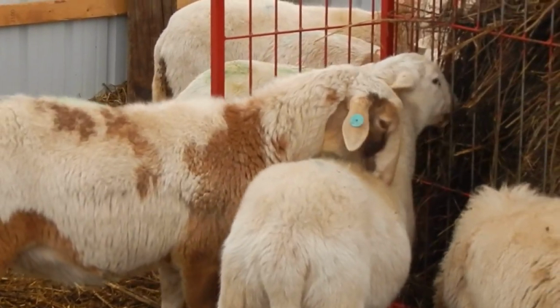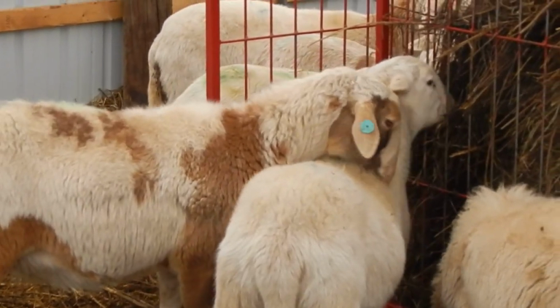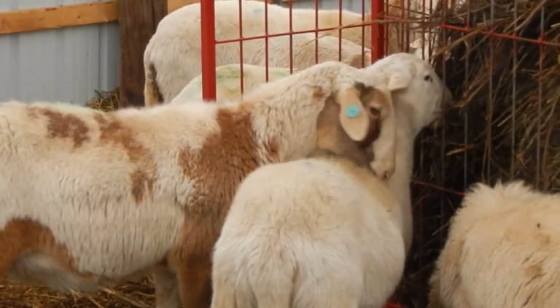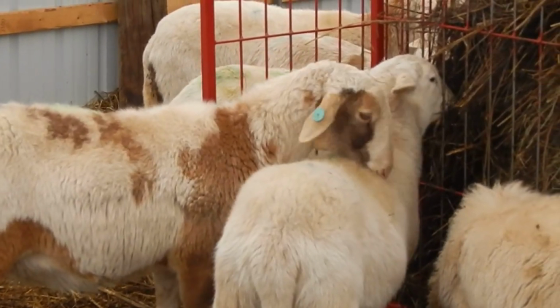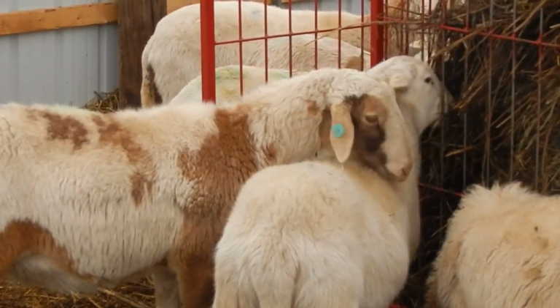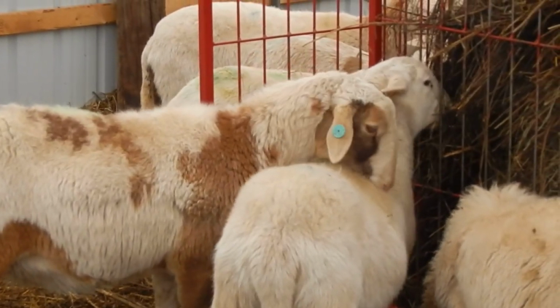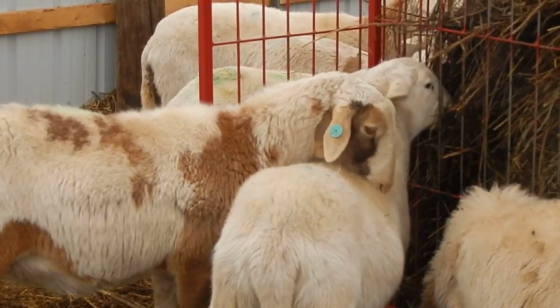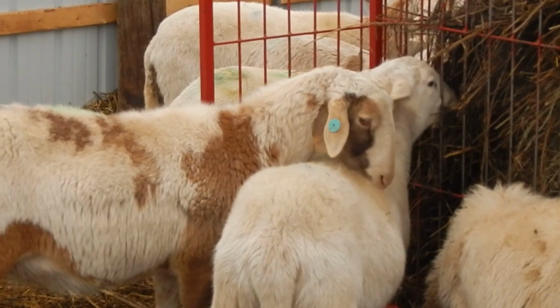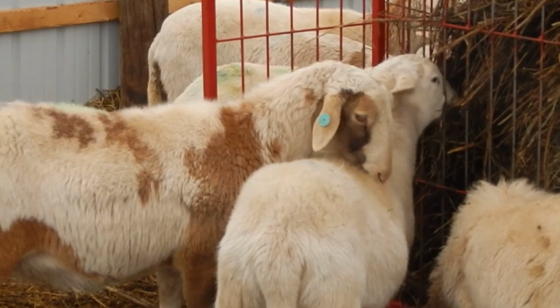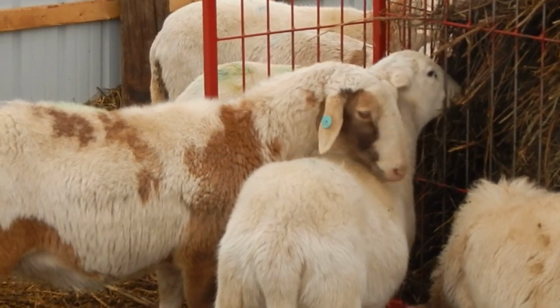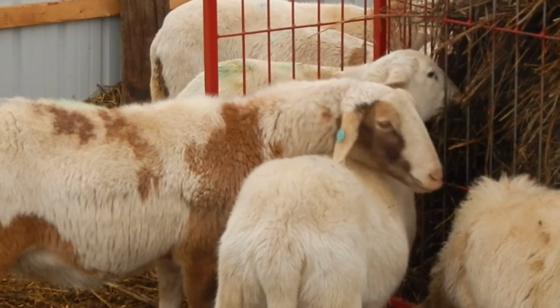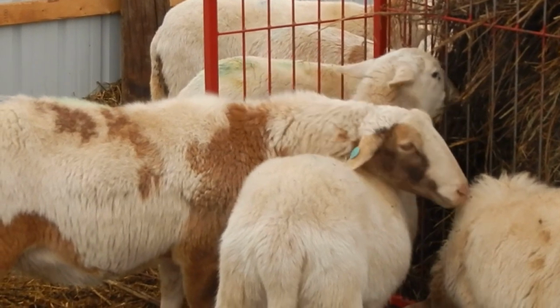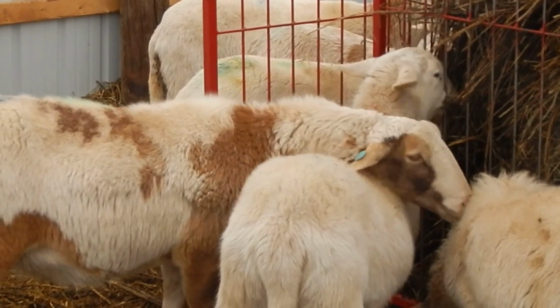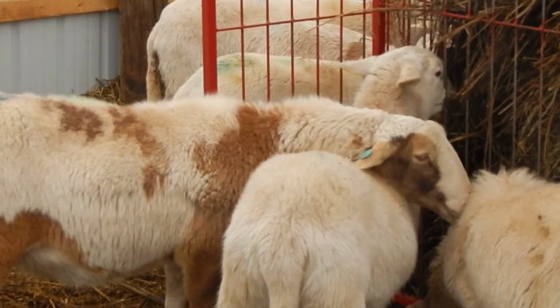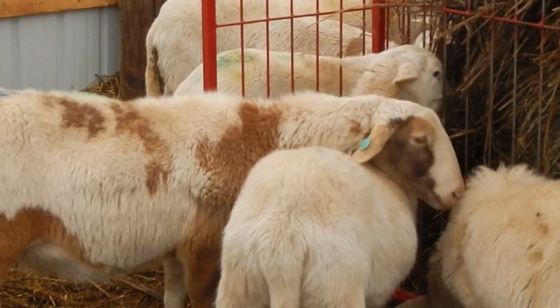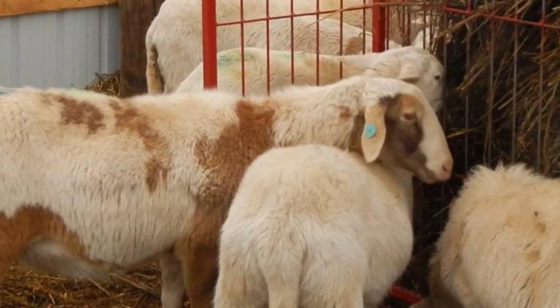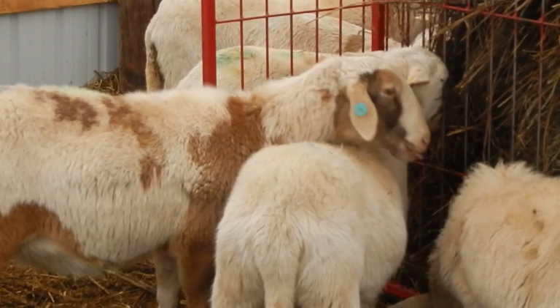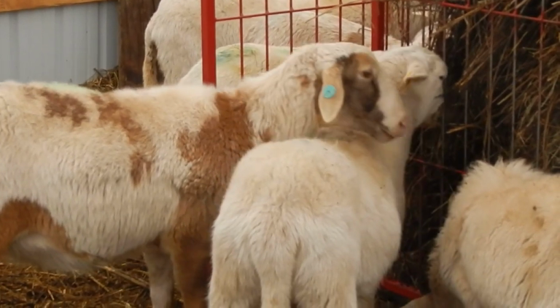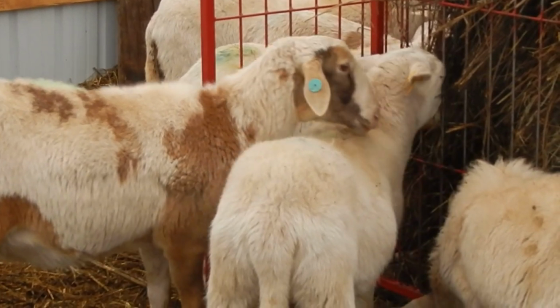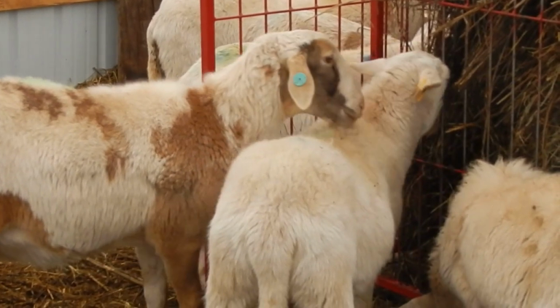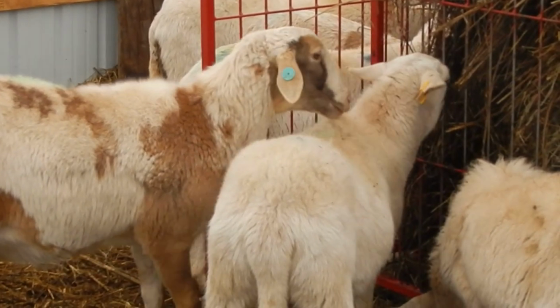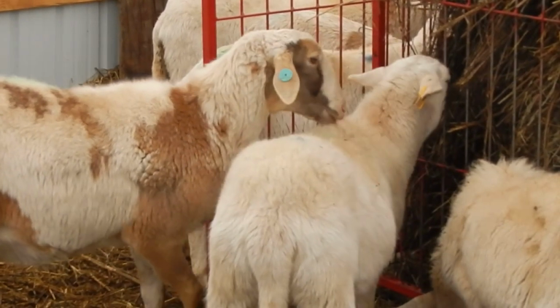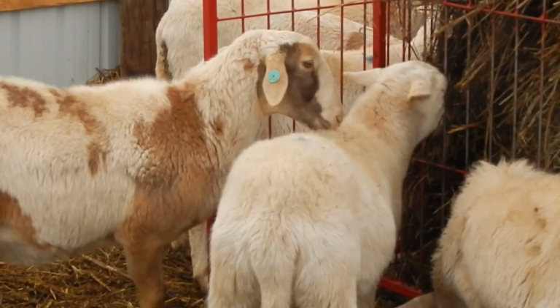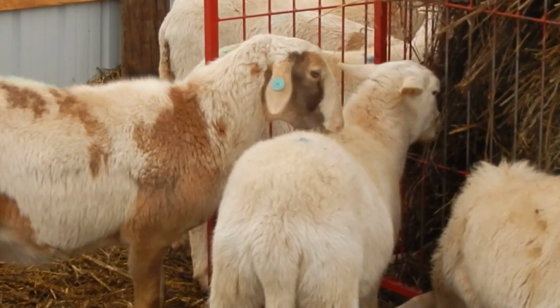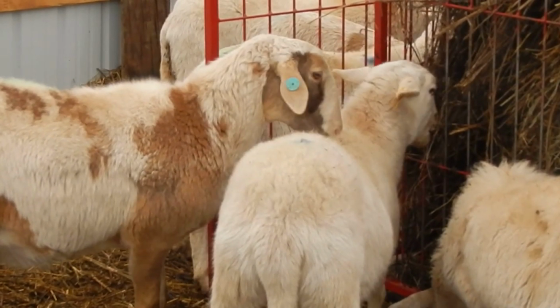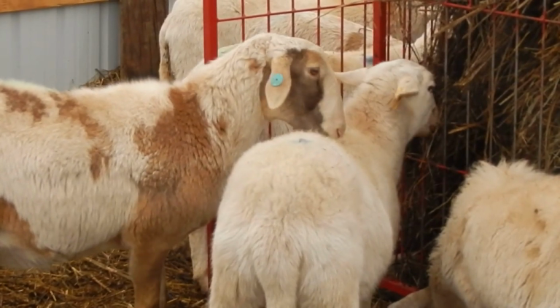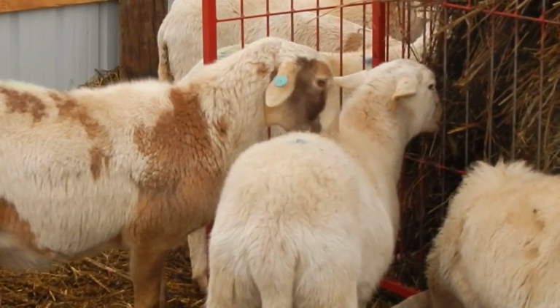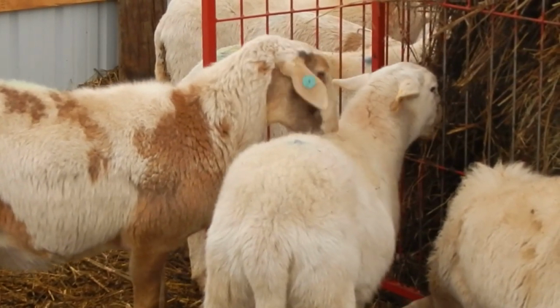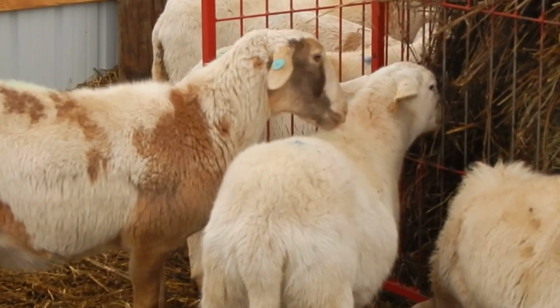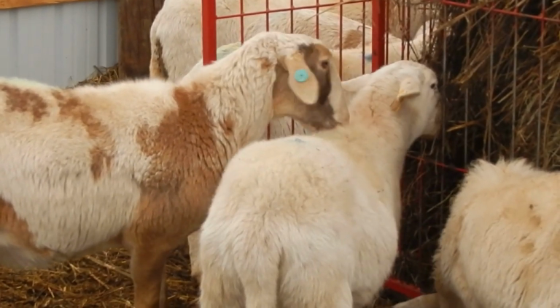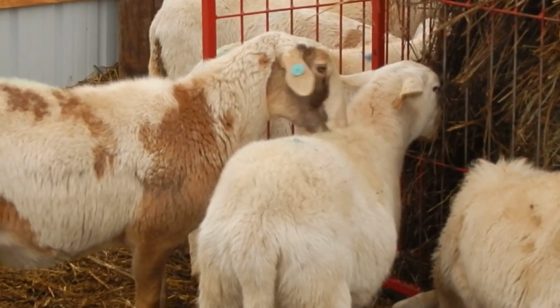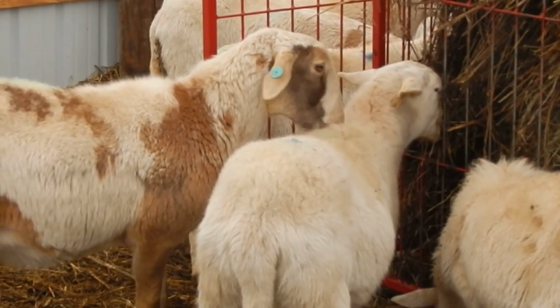She must have gotten some corn on her back when I was putting grain out a little bit ago.